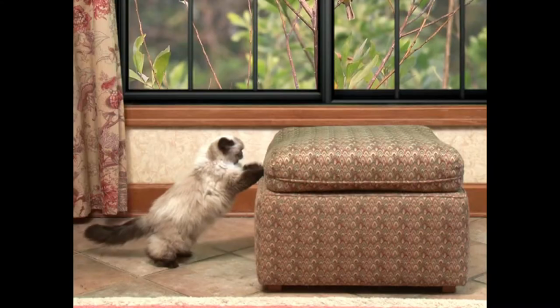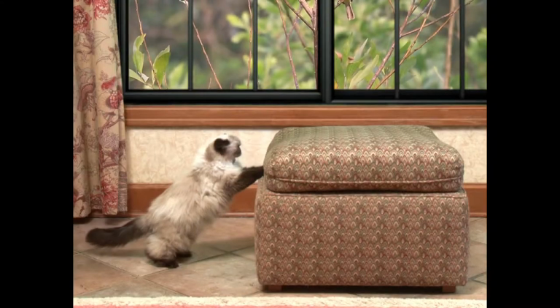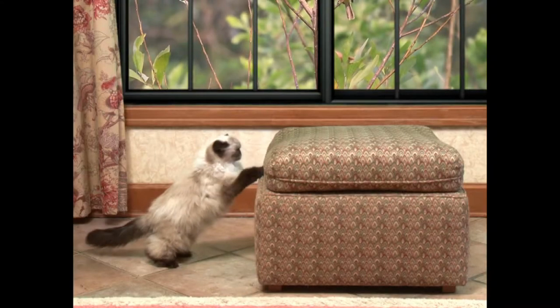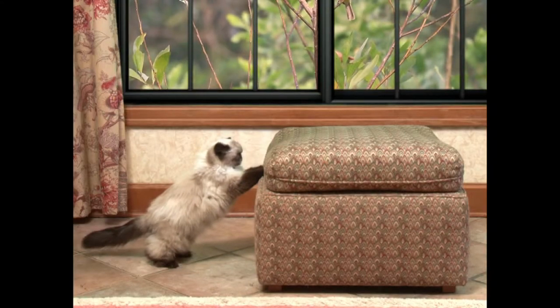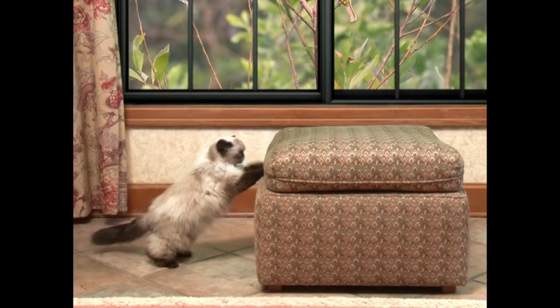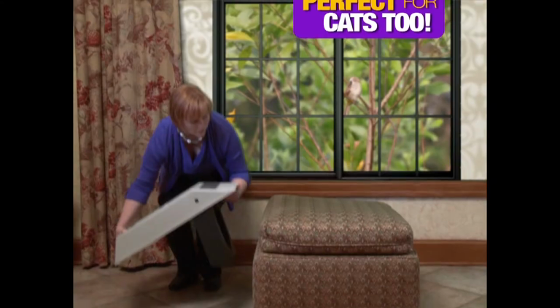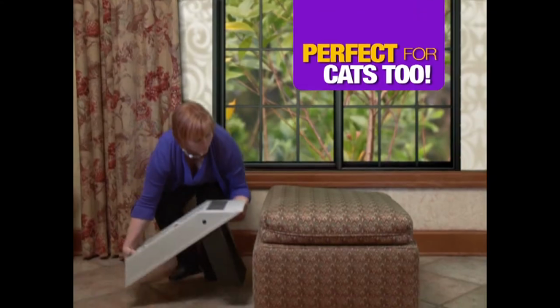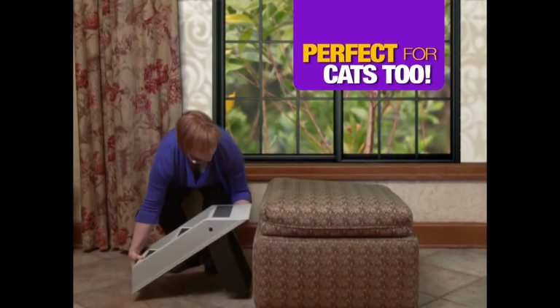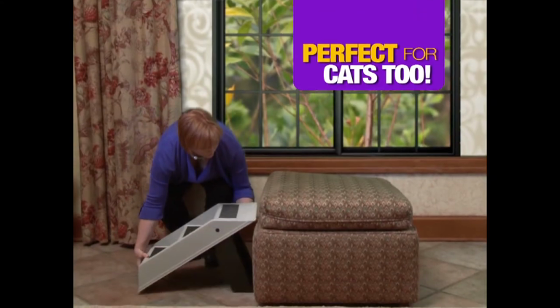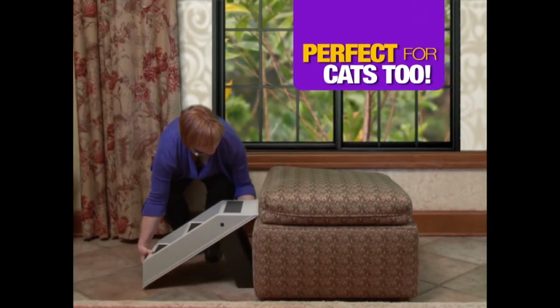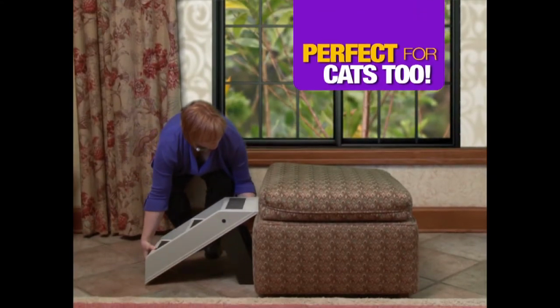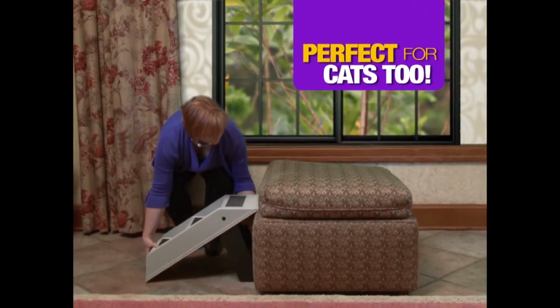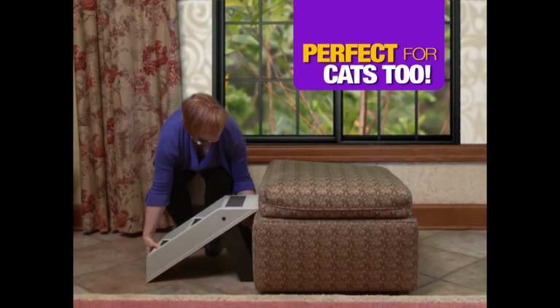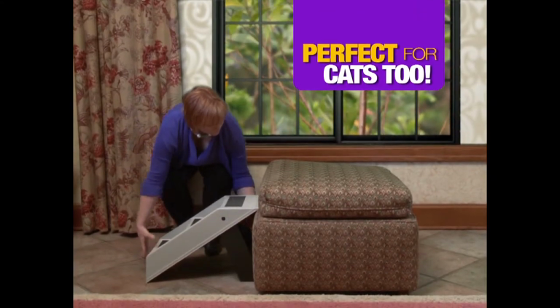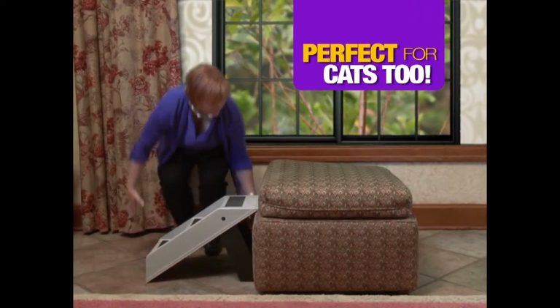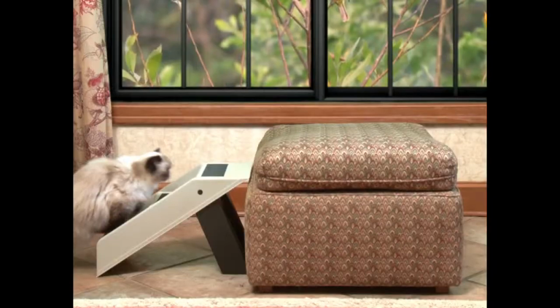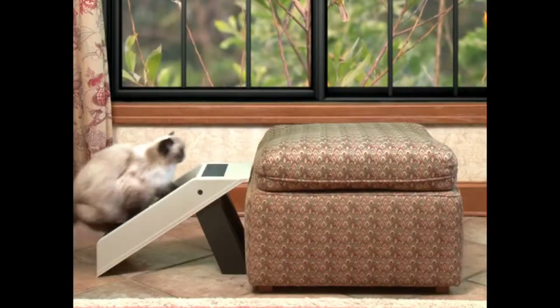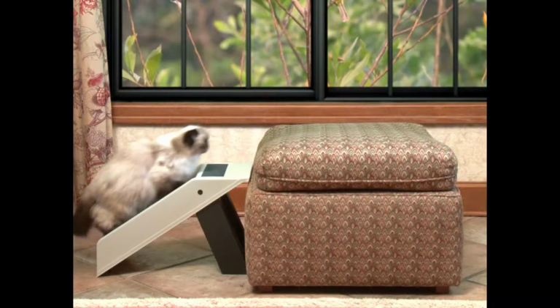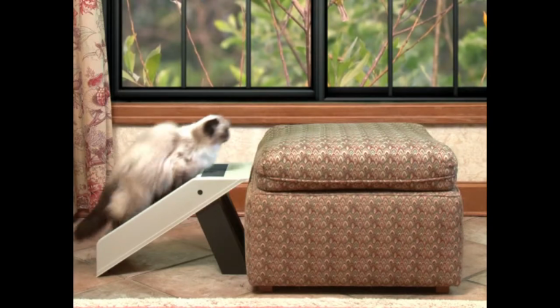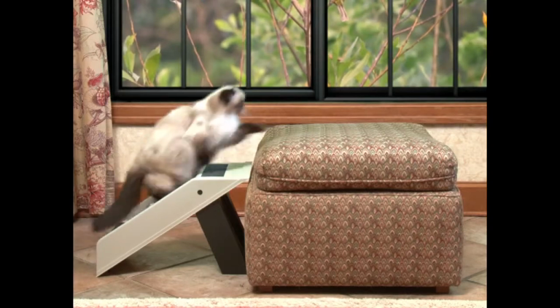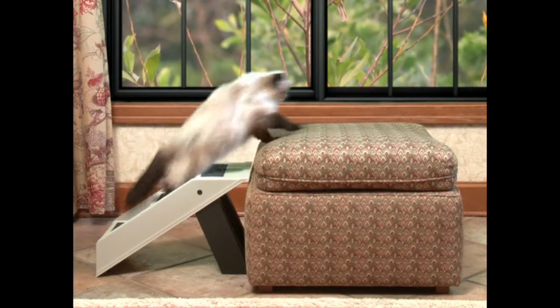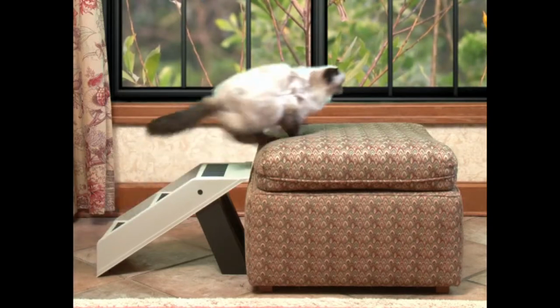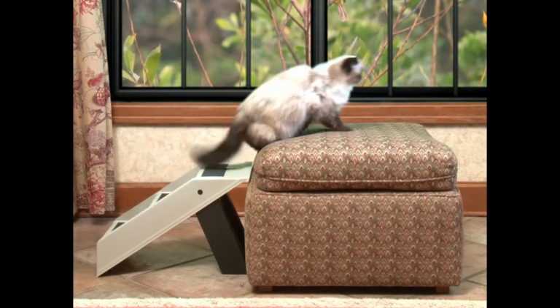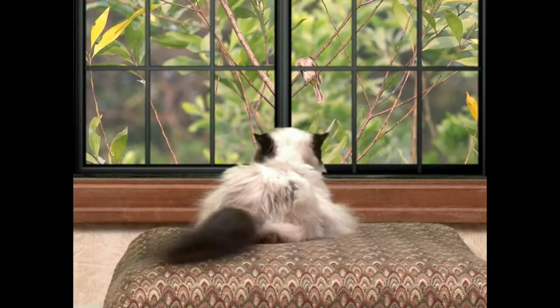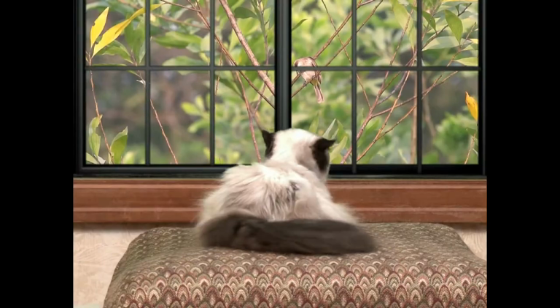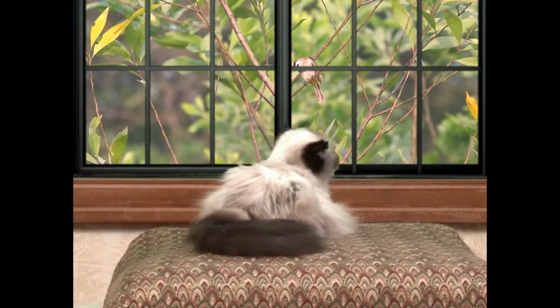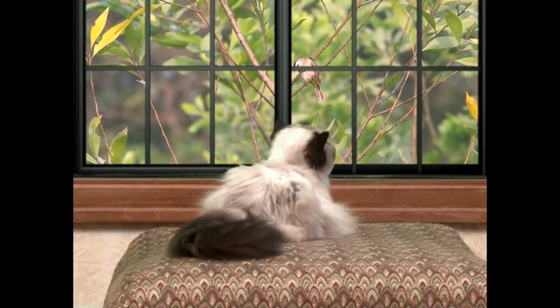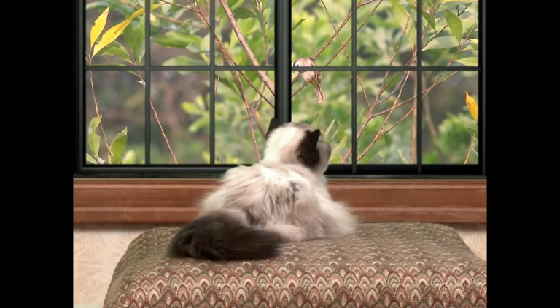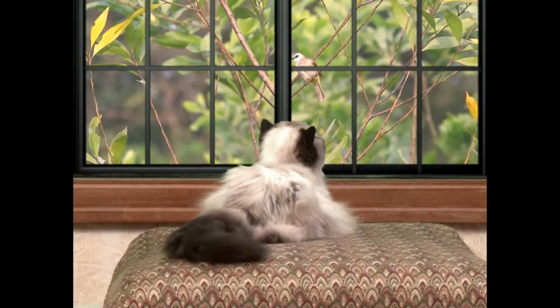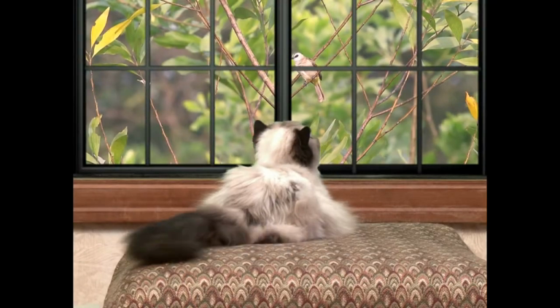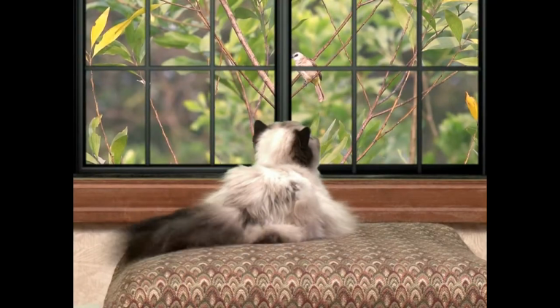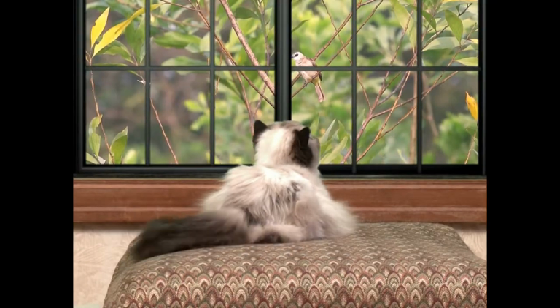And the doggy steps aren't just for dogs — it's a must for senior cats. Now they can still get to their favorite window seat to enjoy the view.